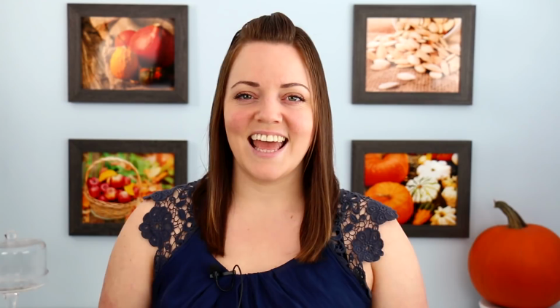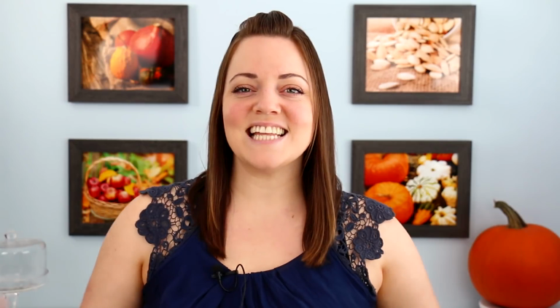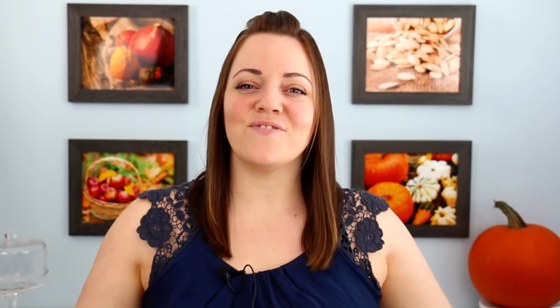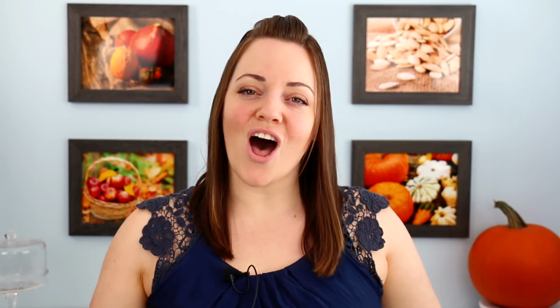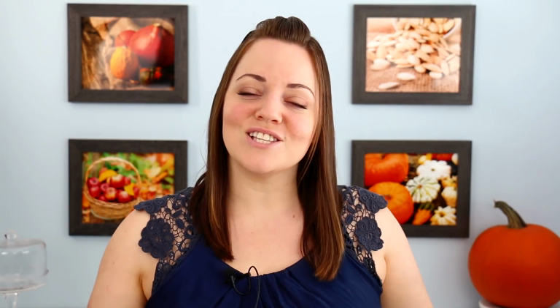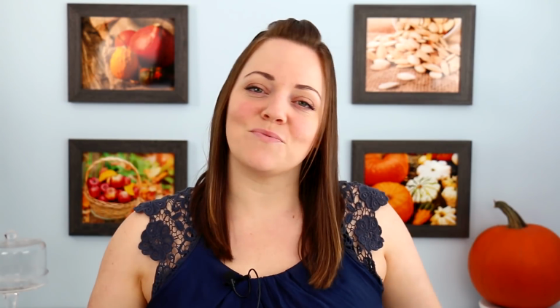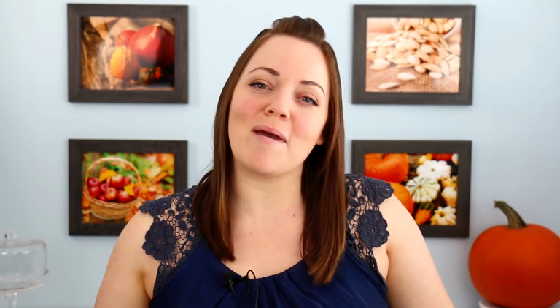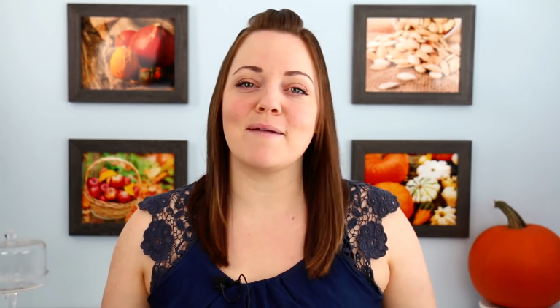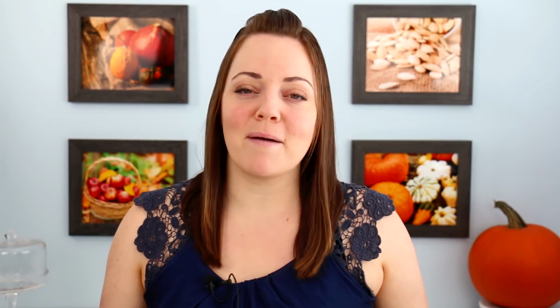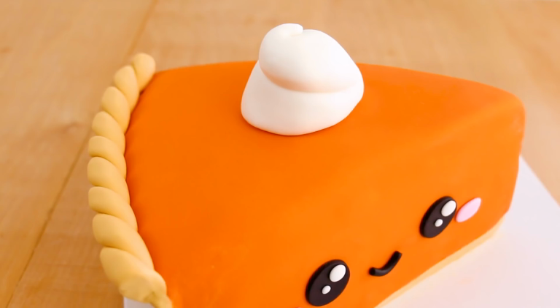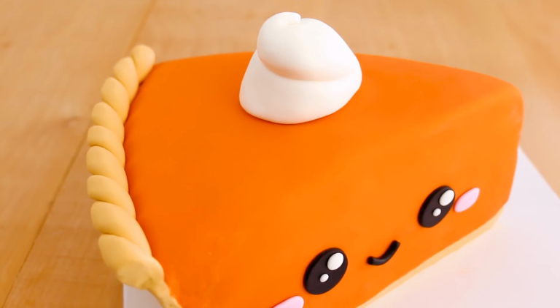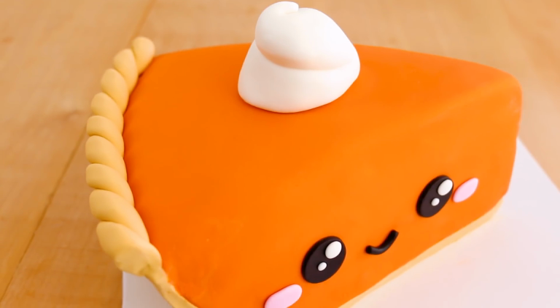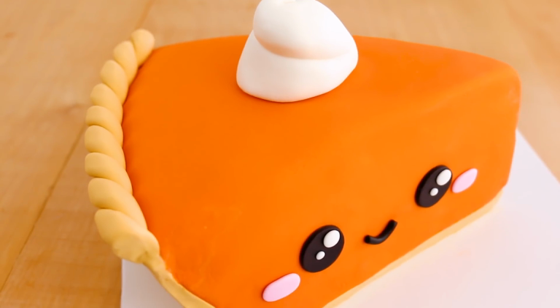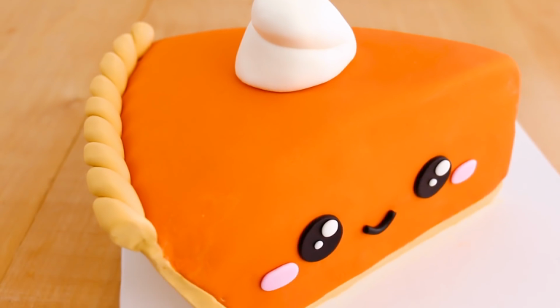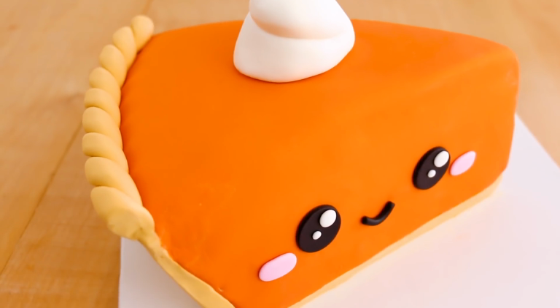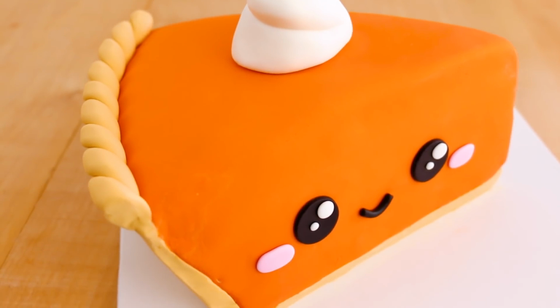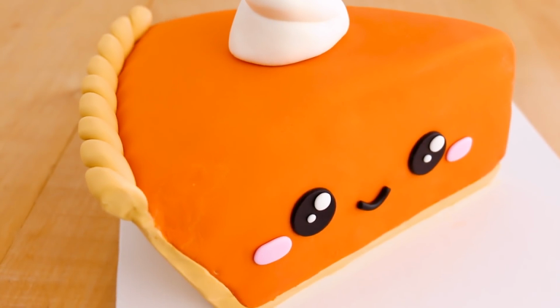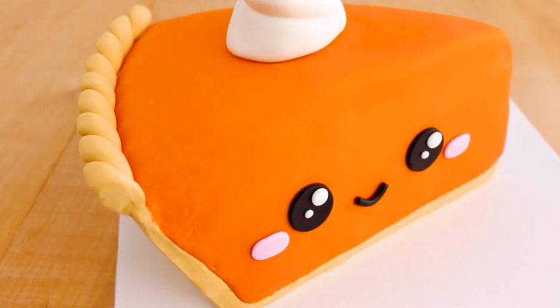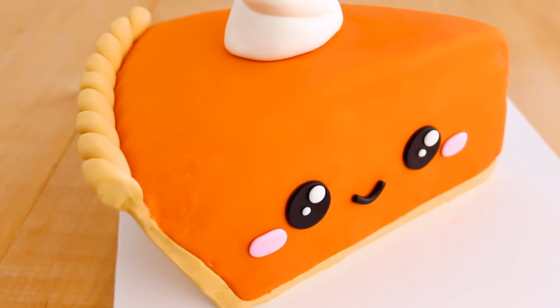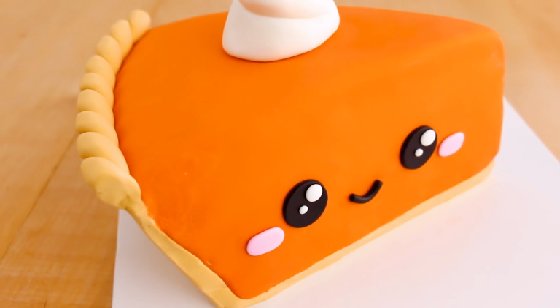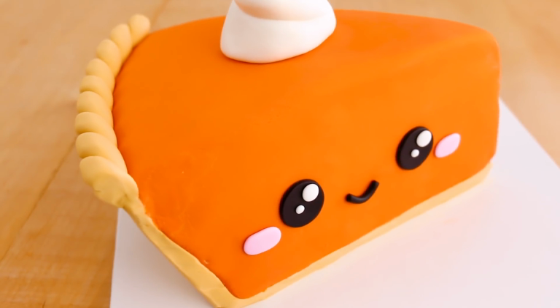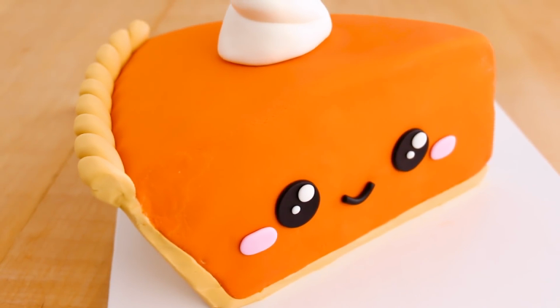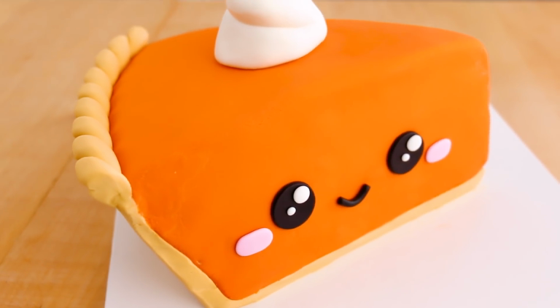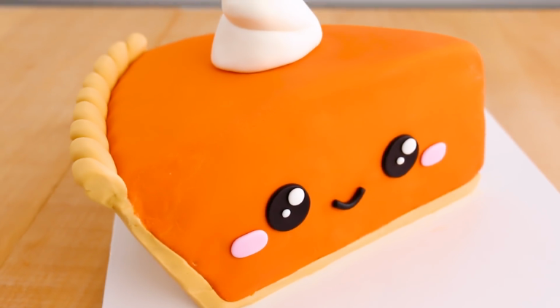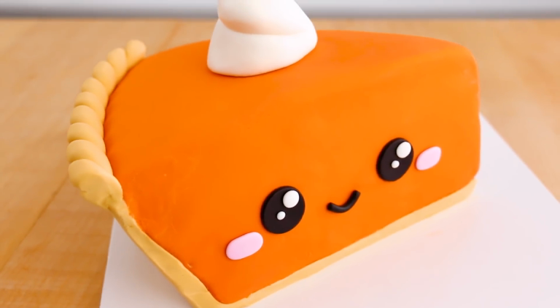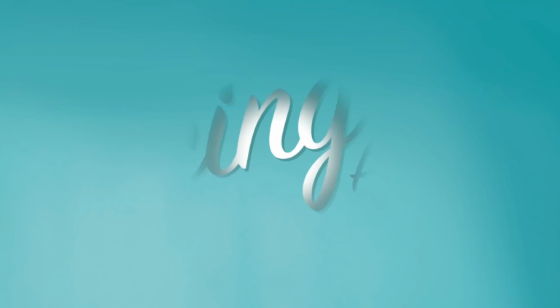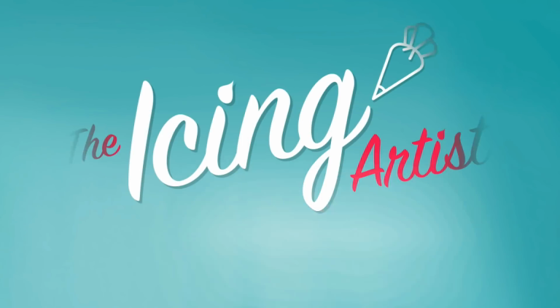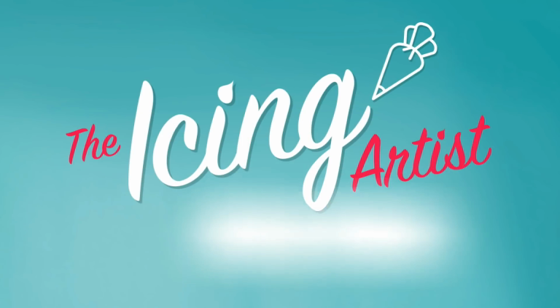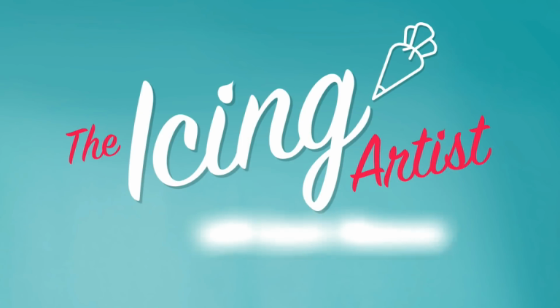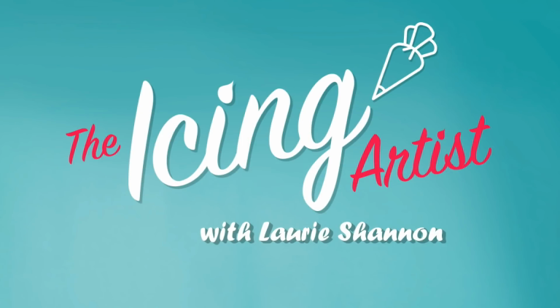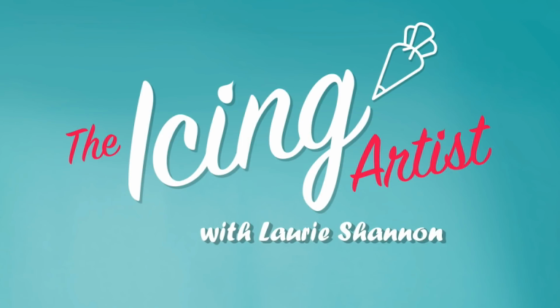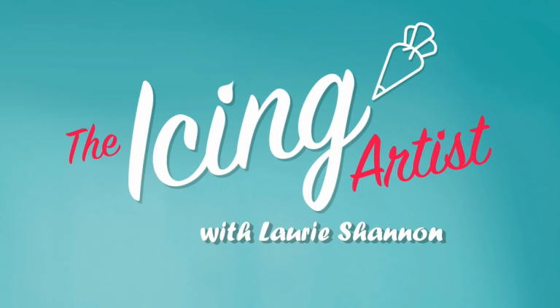It's fall, so we're making pumpkin pie with a face, because it's cute. You're watching The Icing Artist.